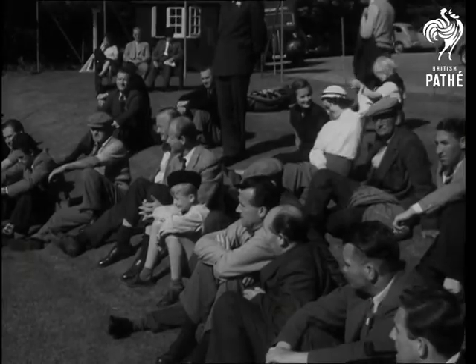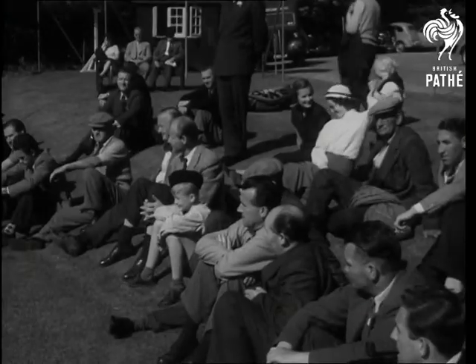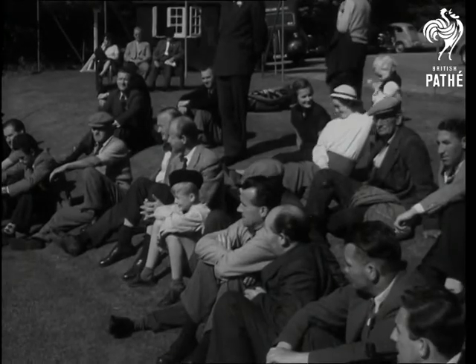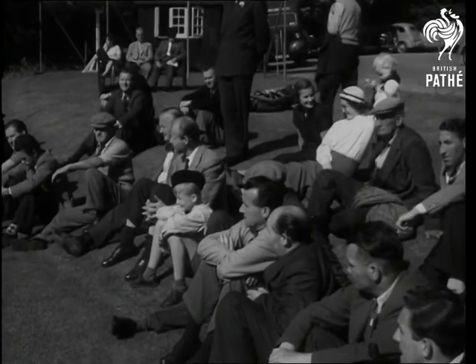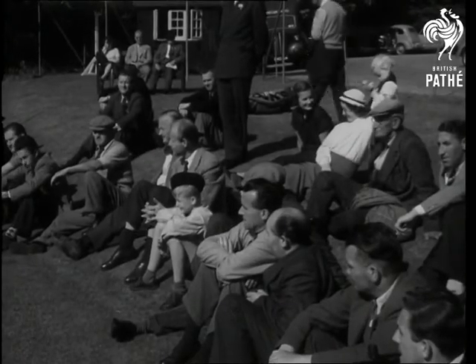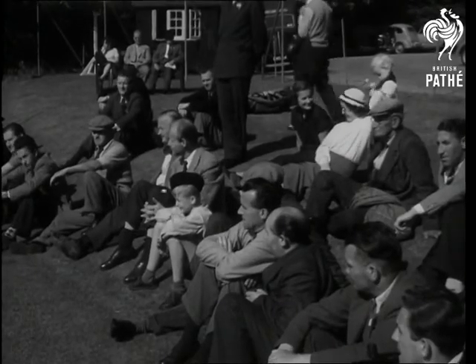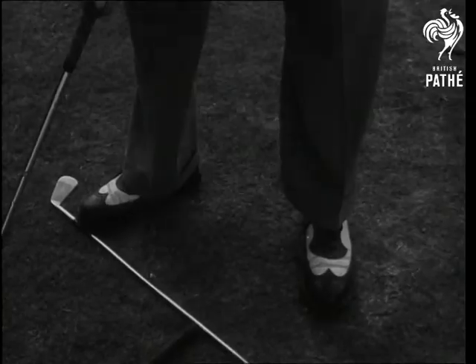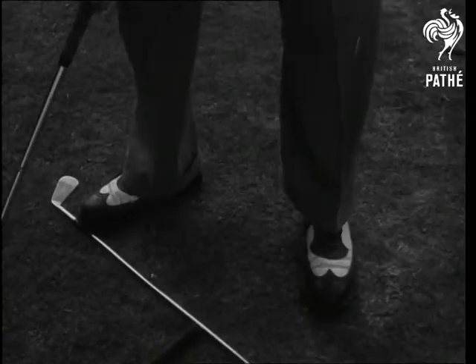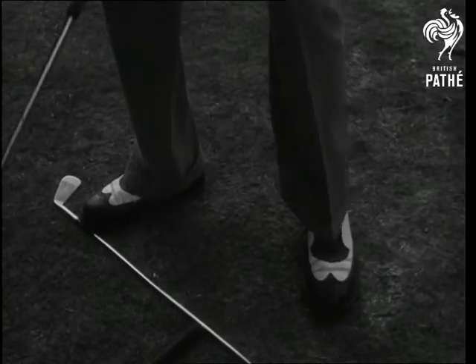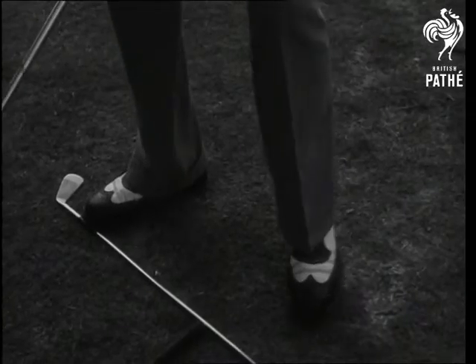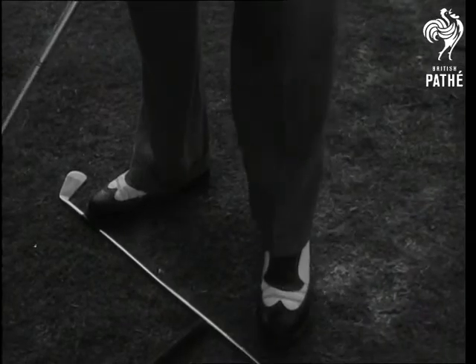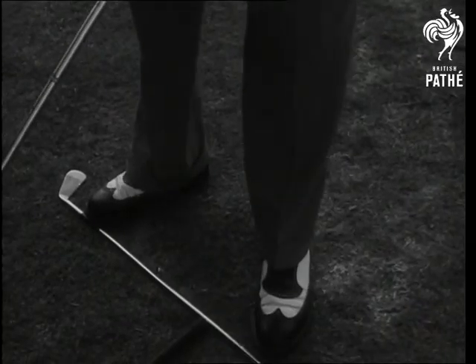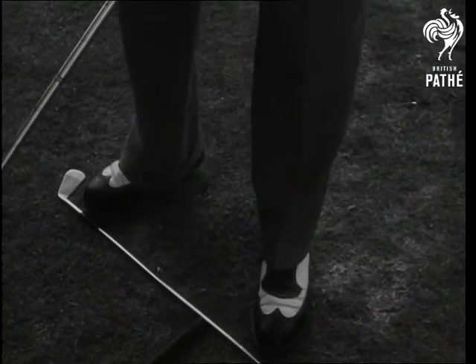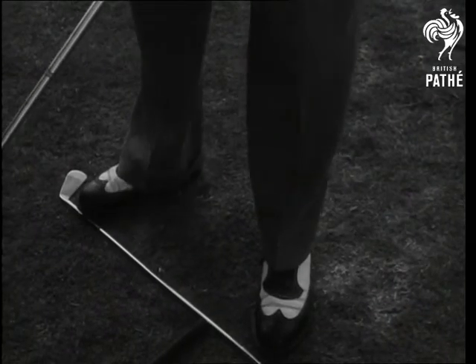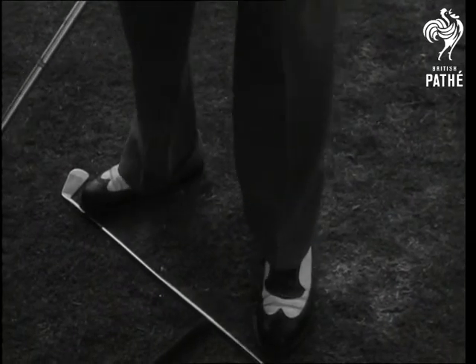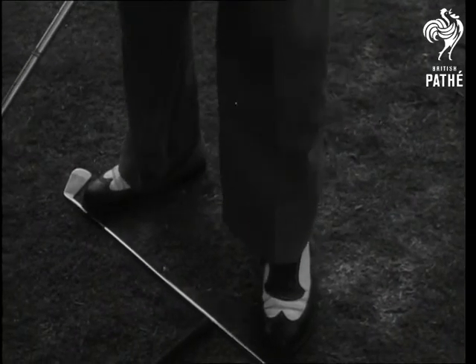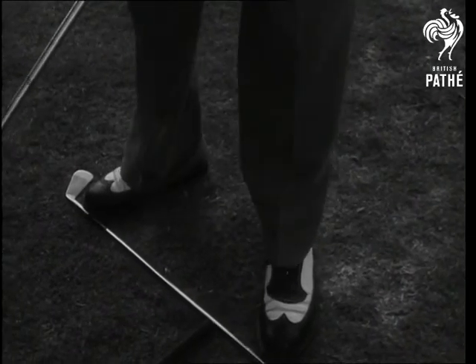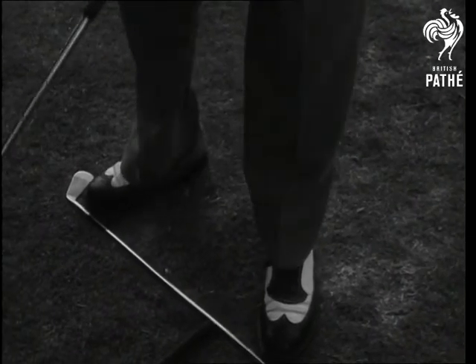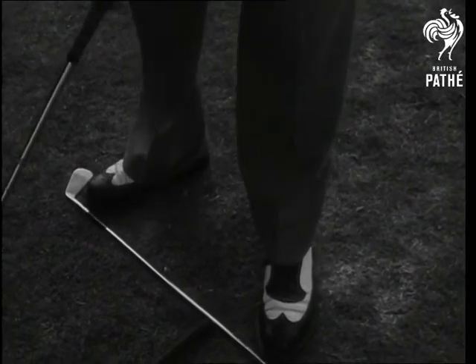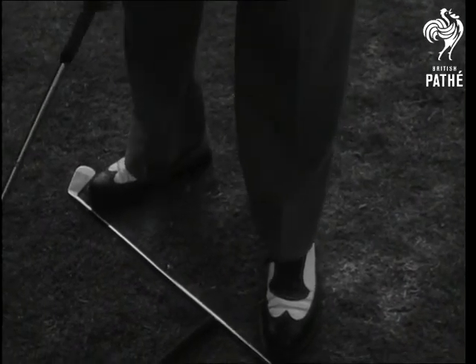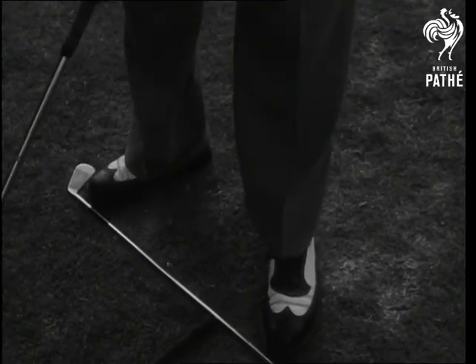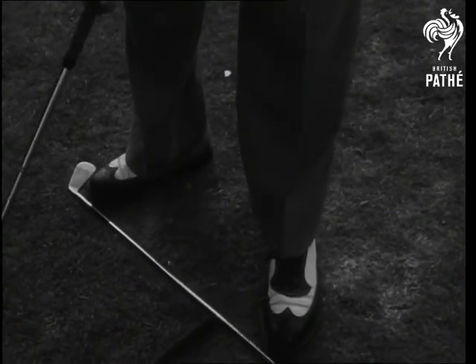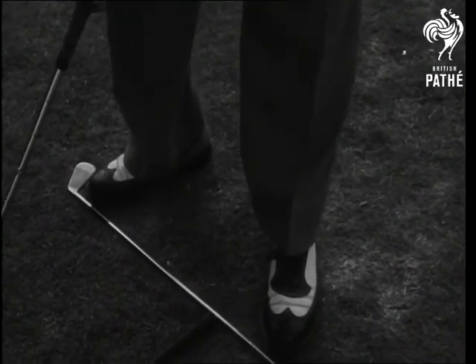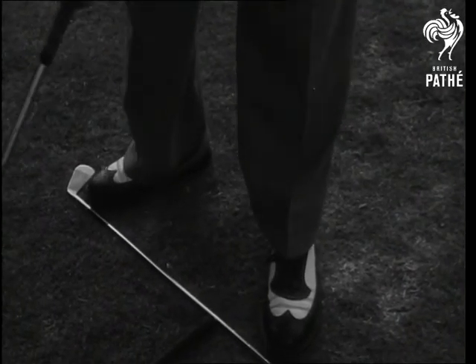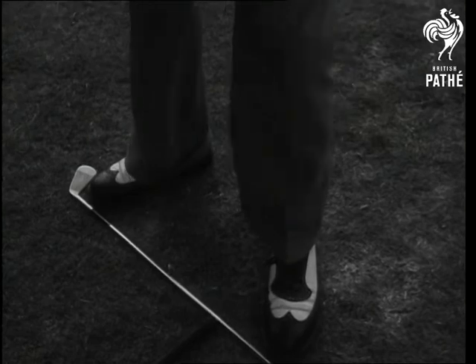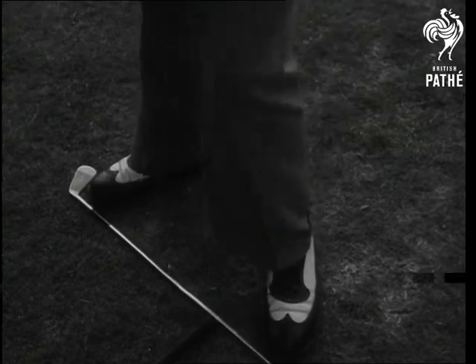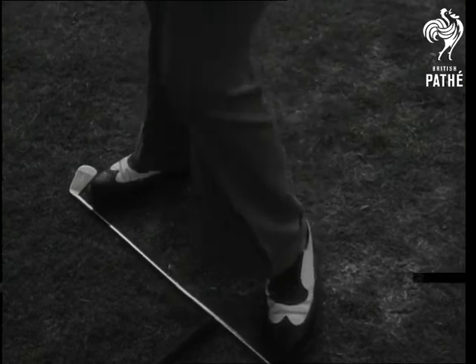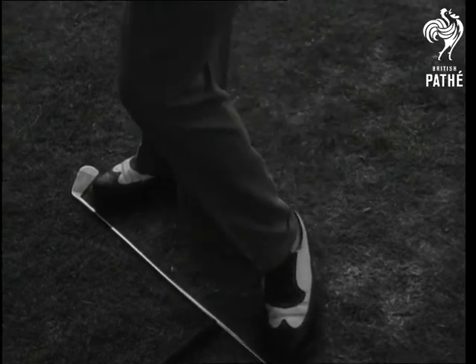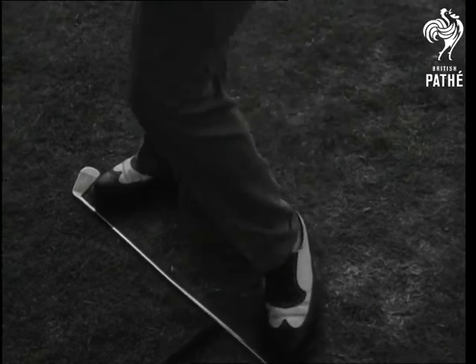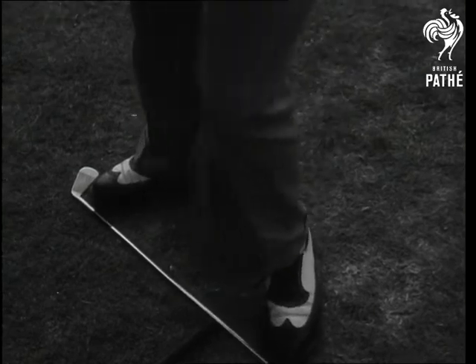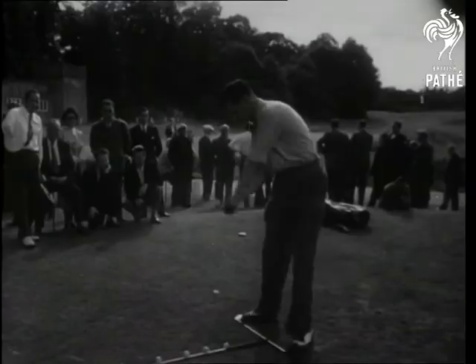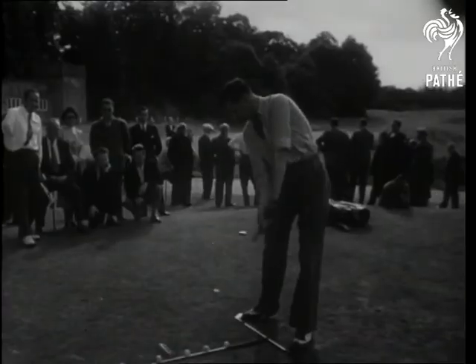Flory Van Donk emphasizes the importance of the correct stance. It's the first step to the shortest way home.